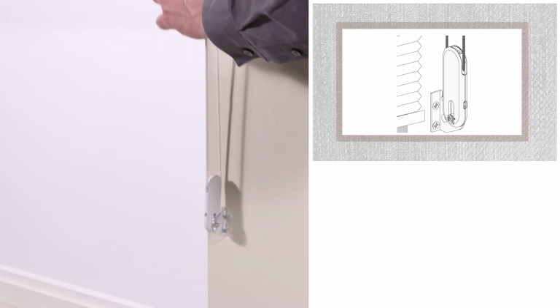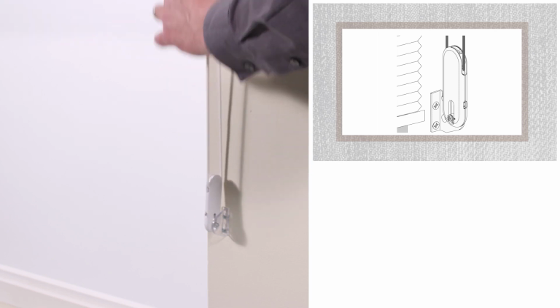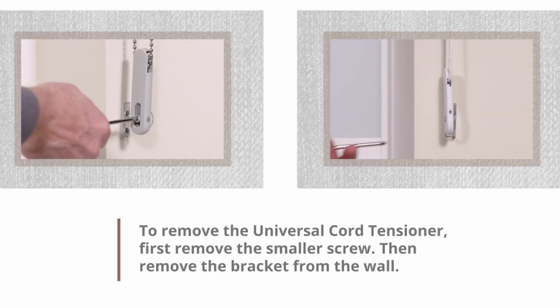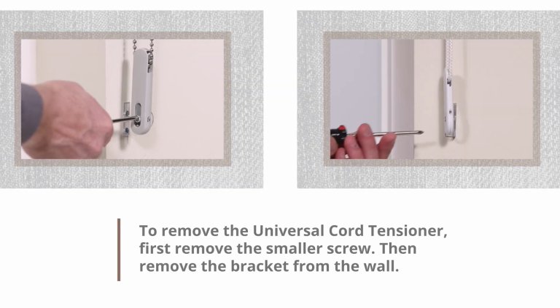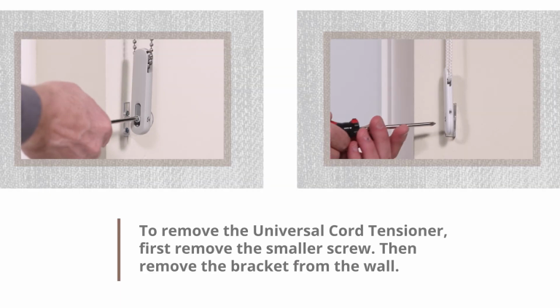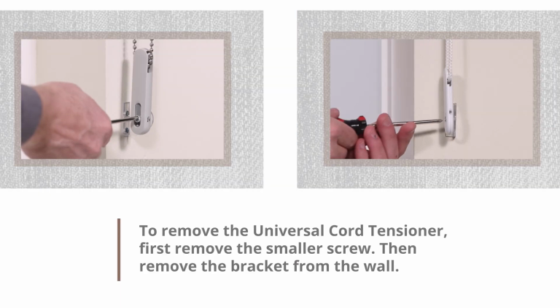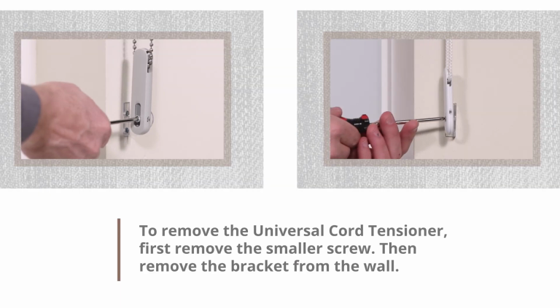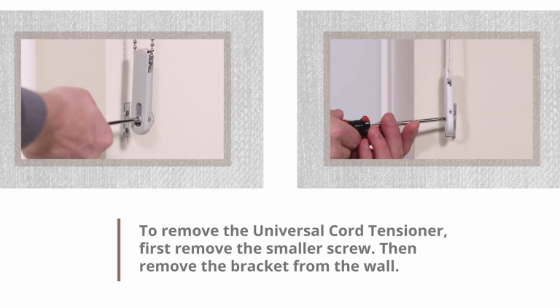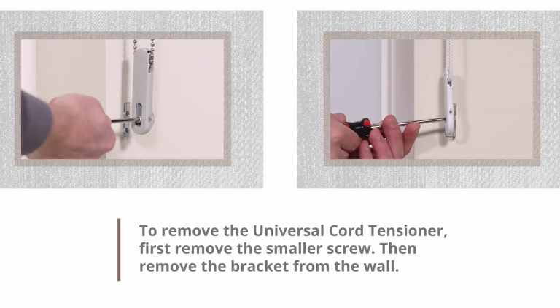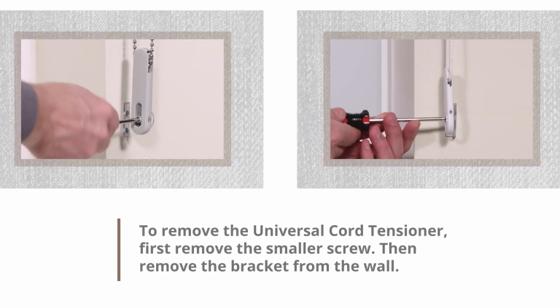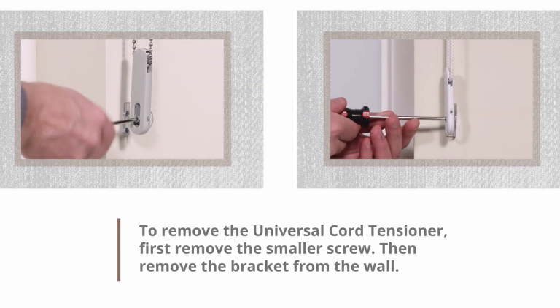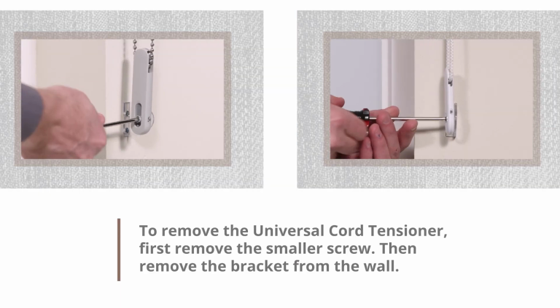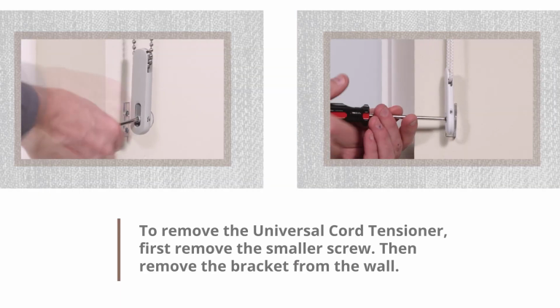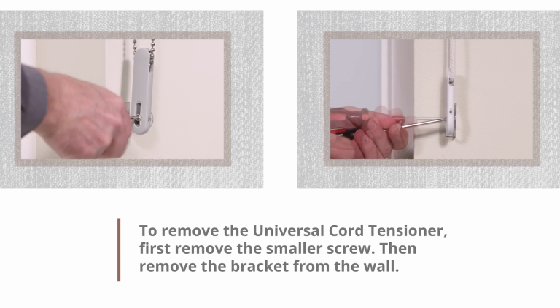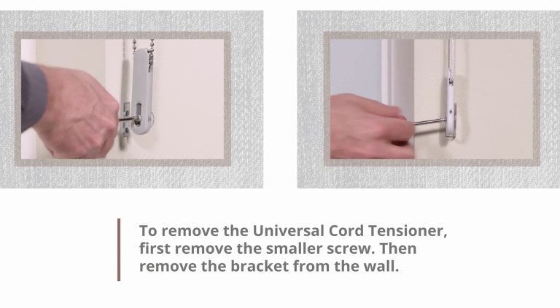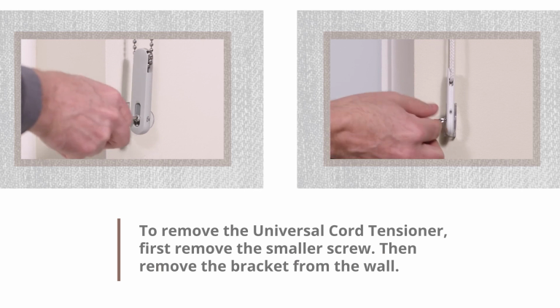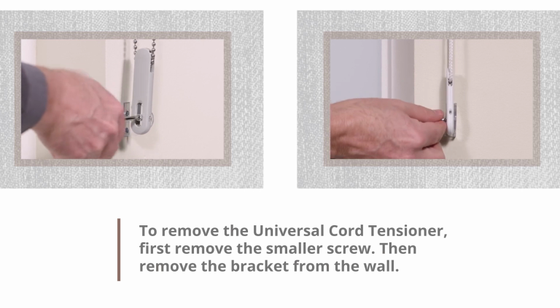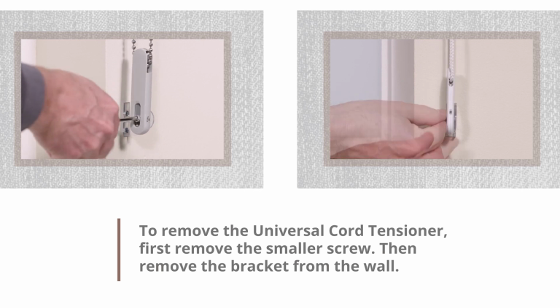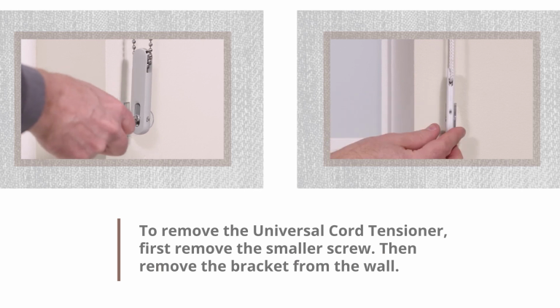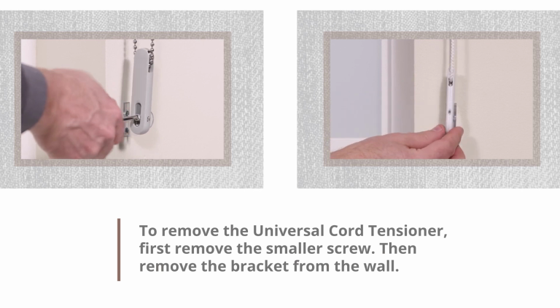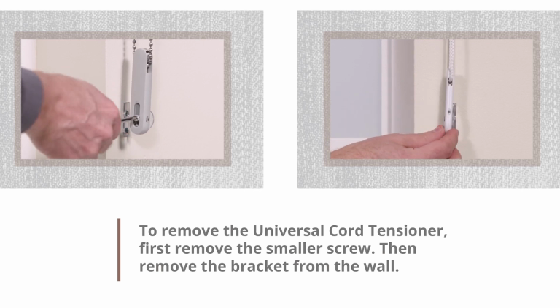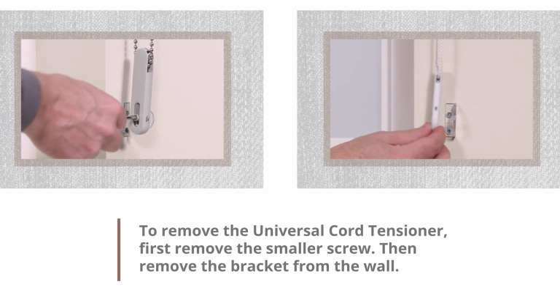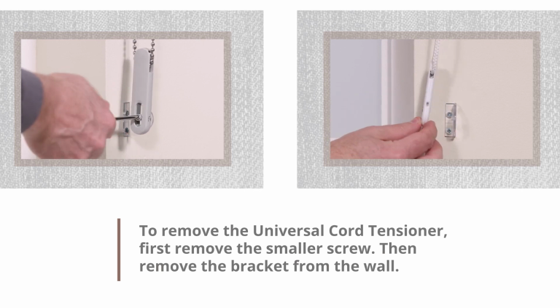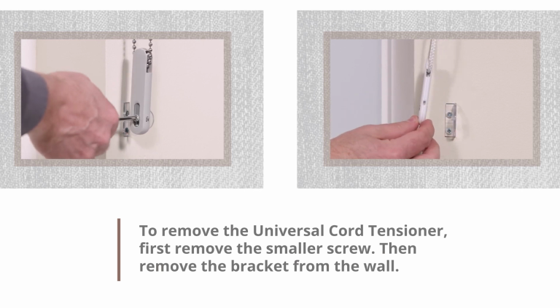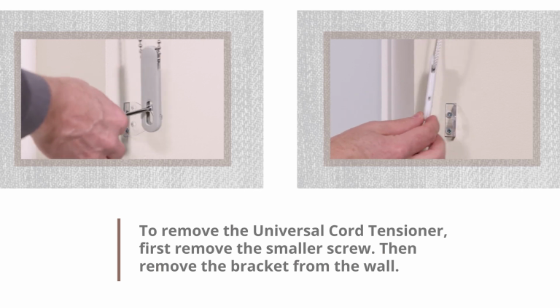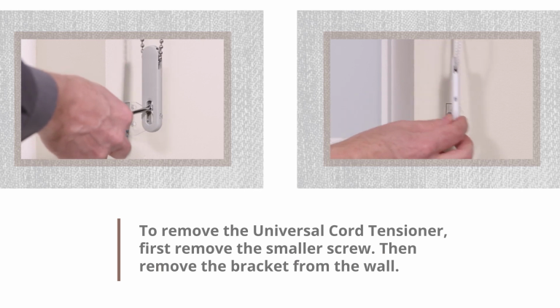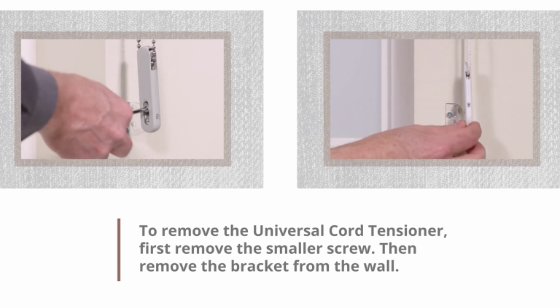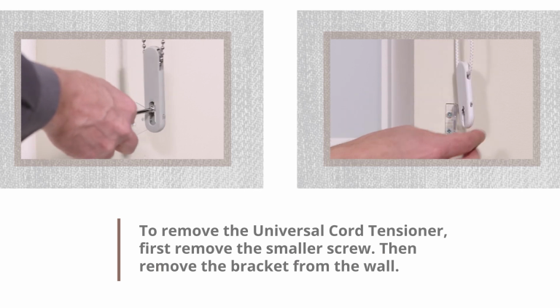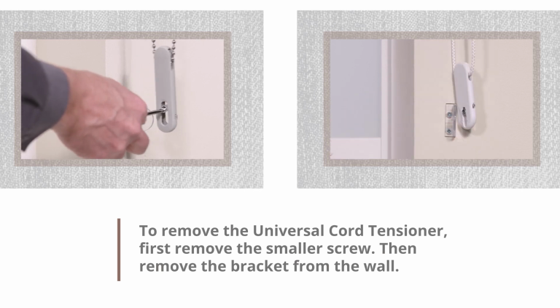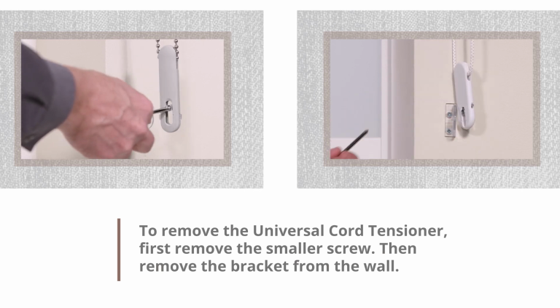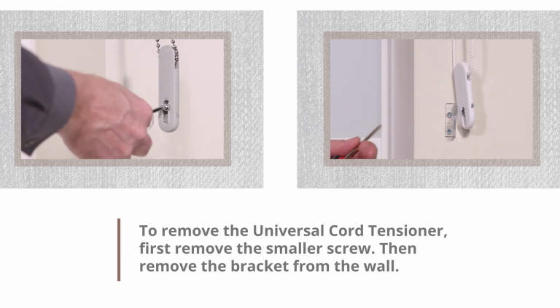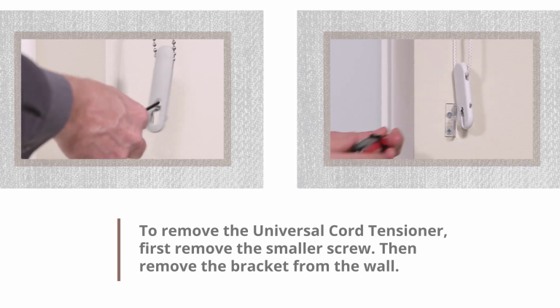To remove the Universal Cord Tensioner, first remove the small screw, then remove the bracket from the wall.